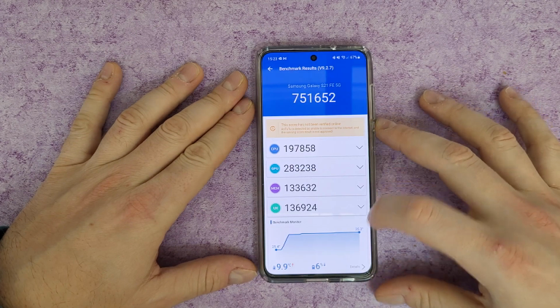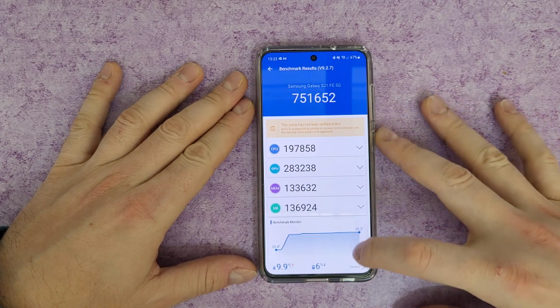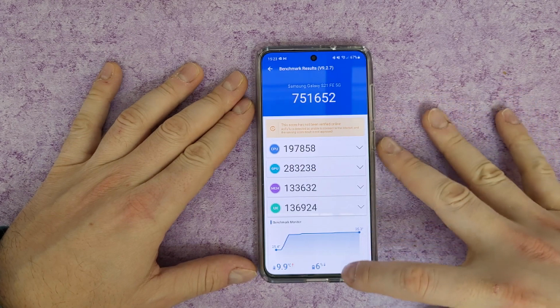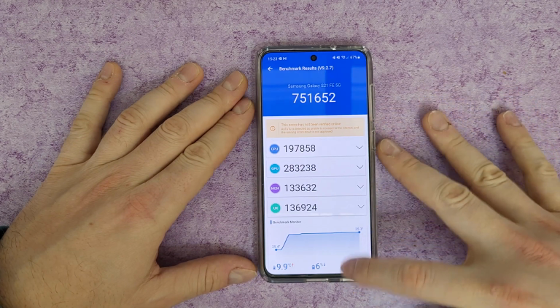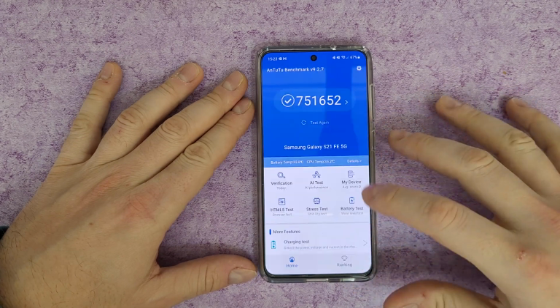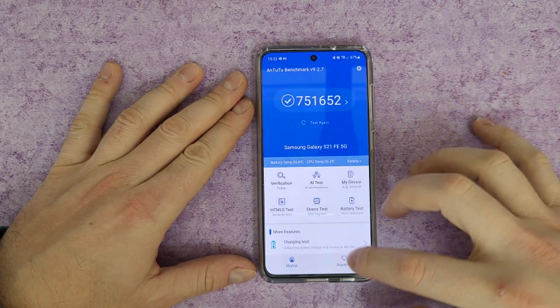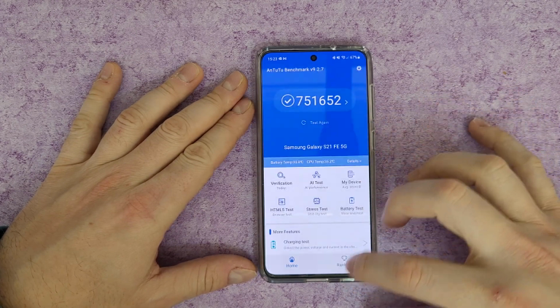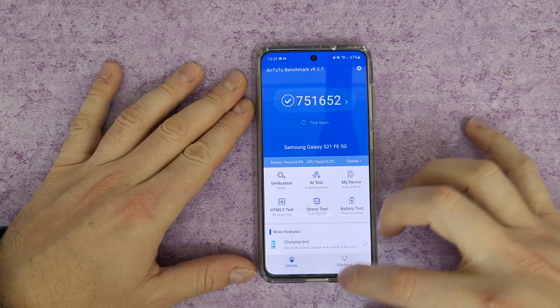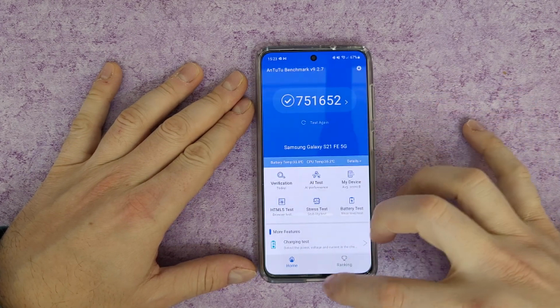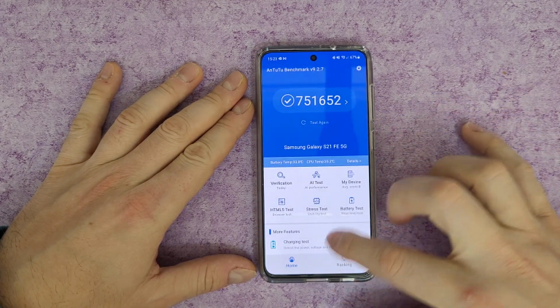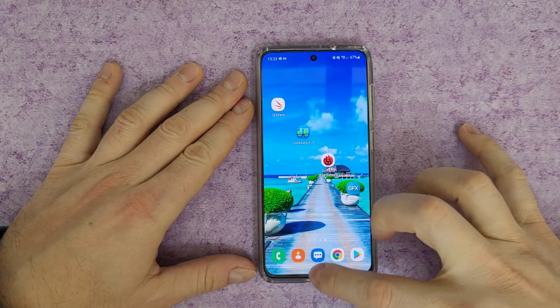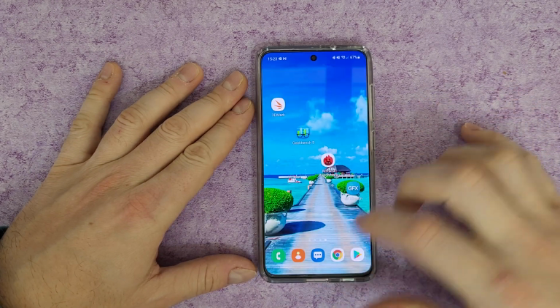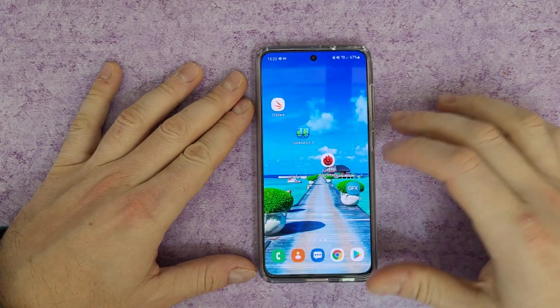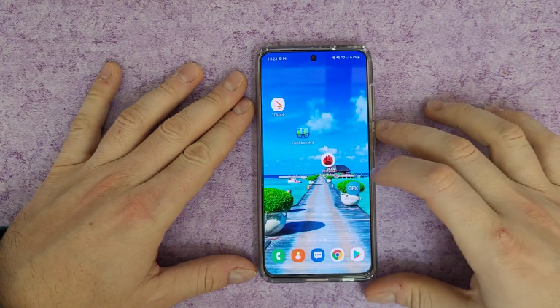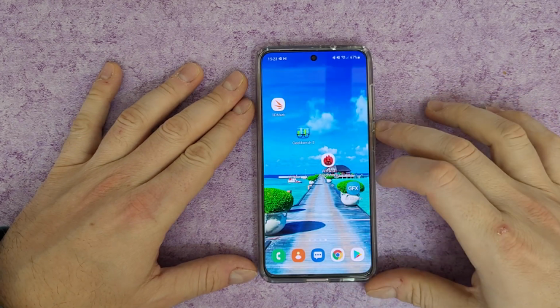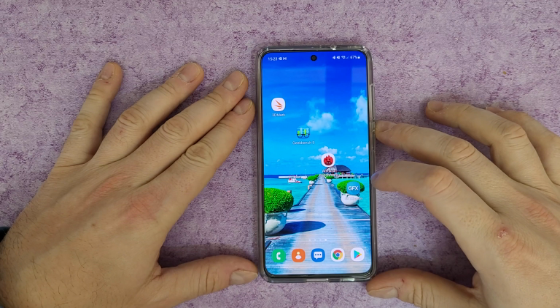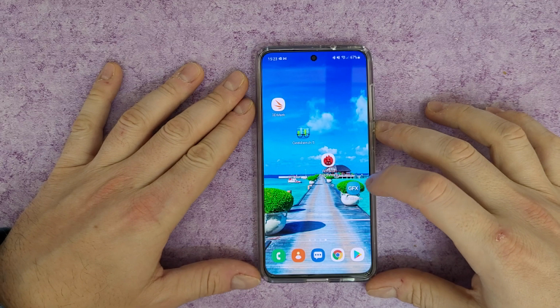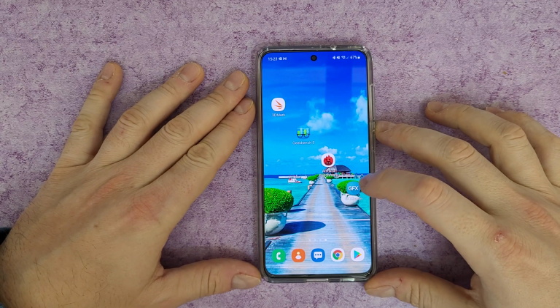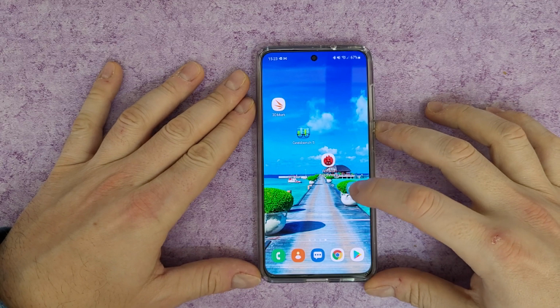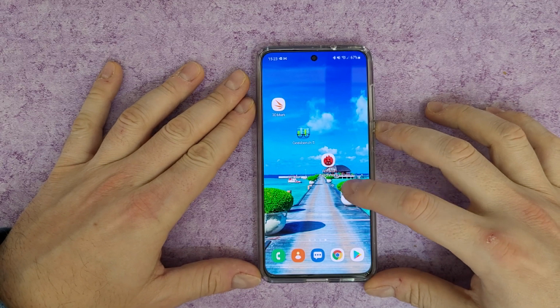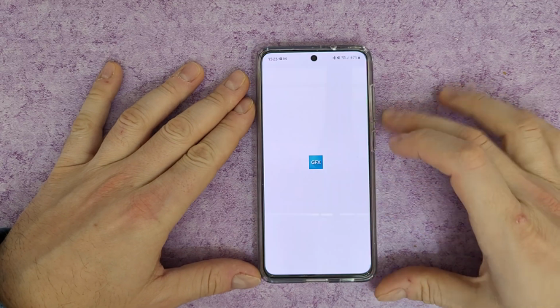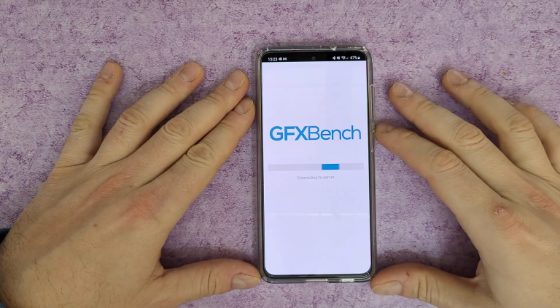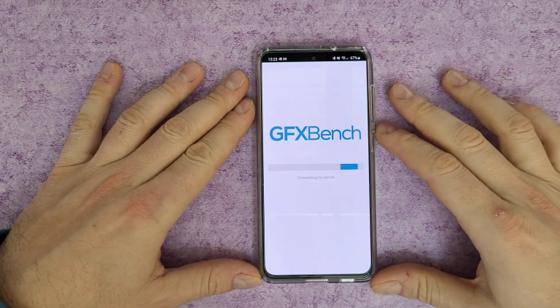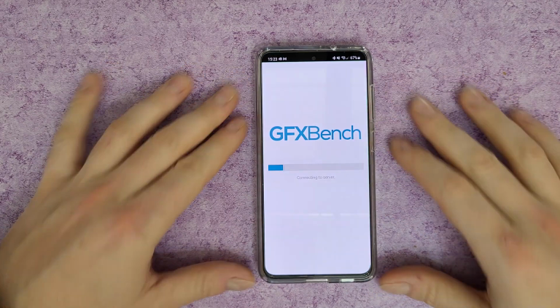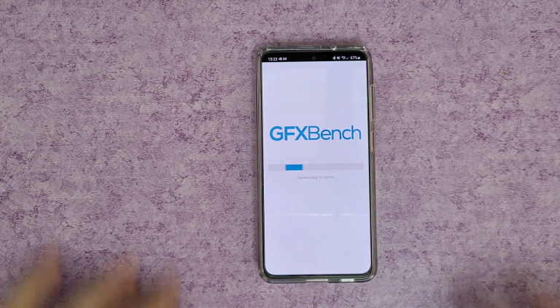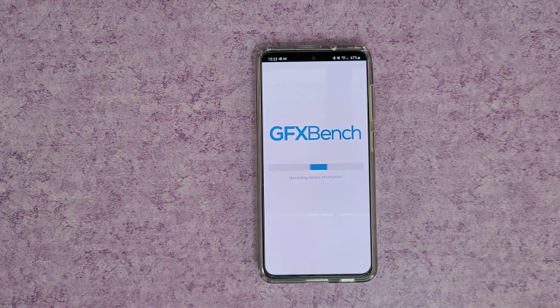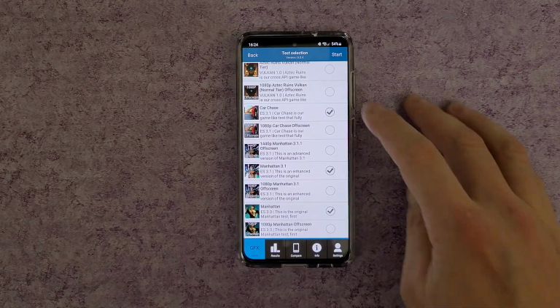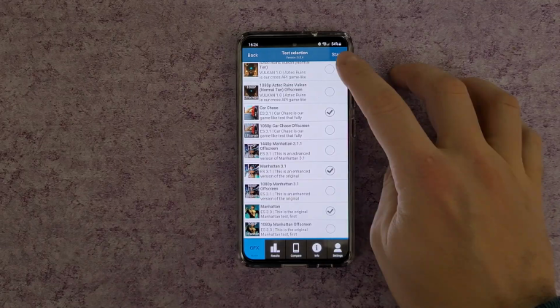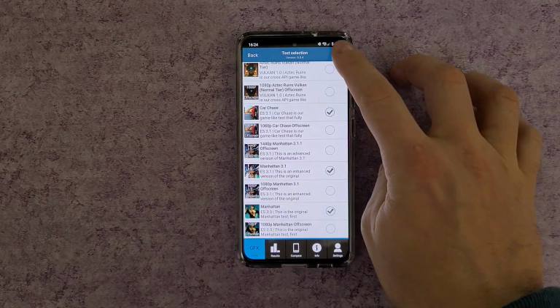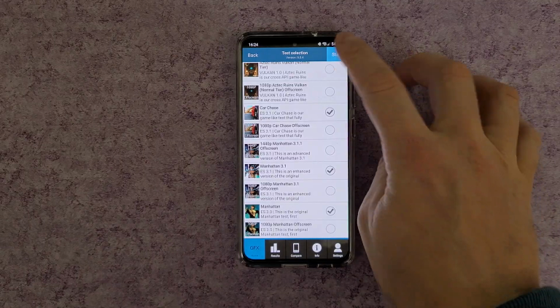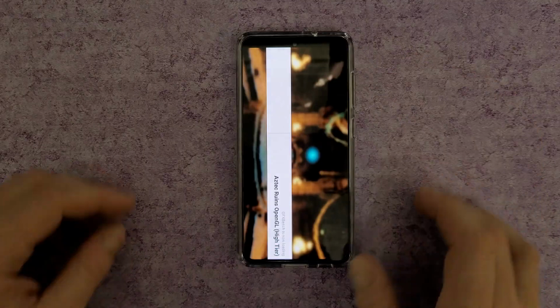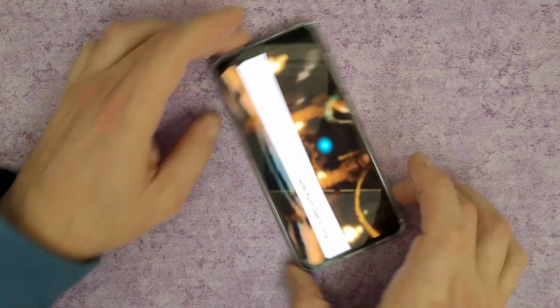Now let's move on to the GFX Bench. Let's go.